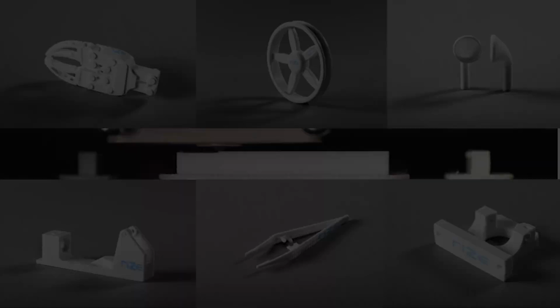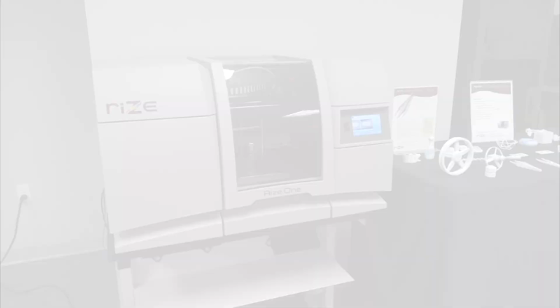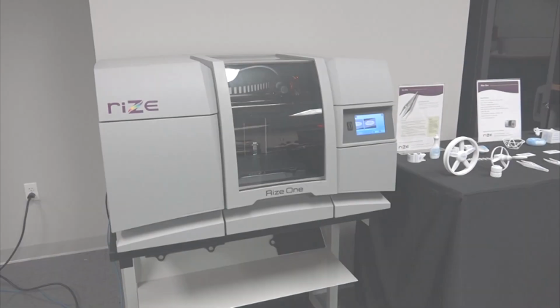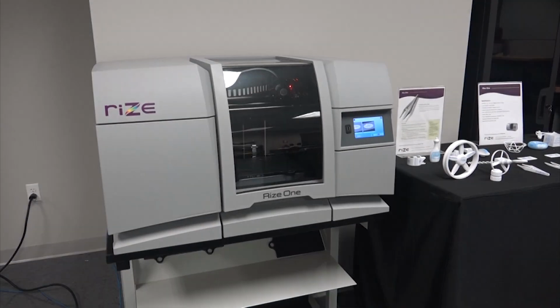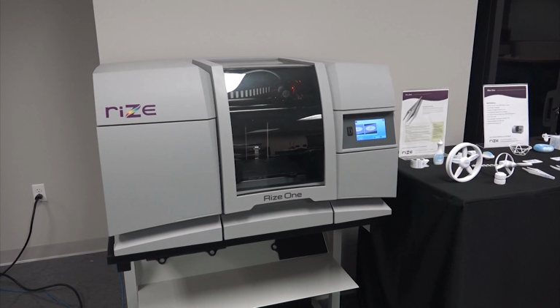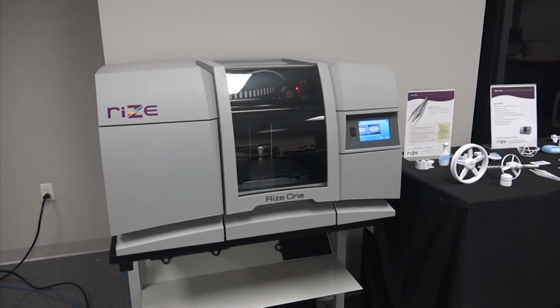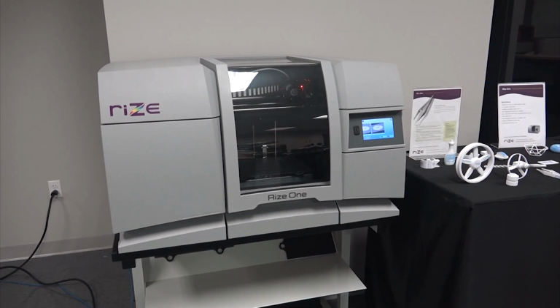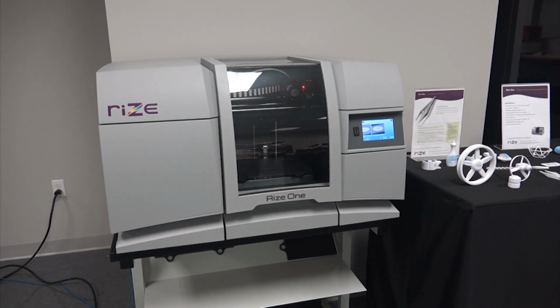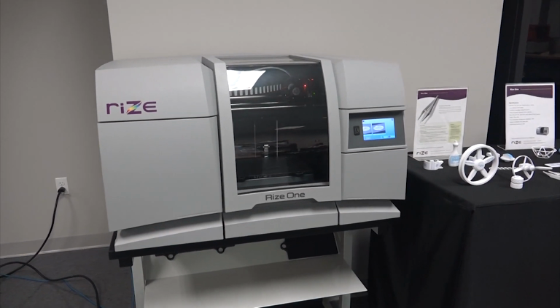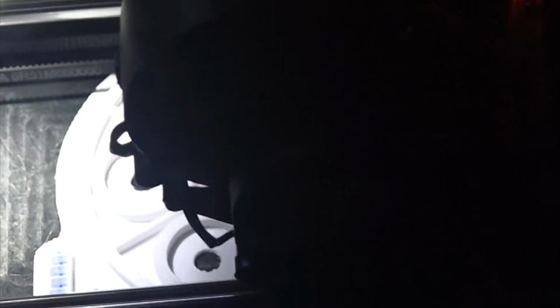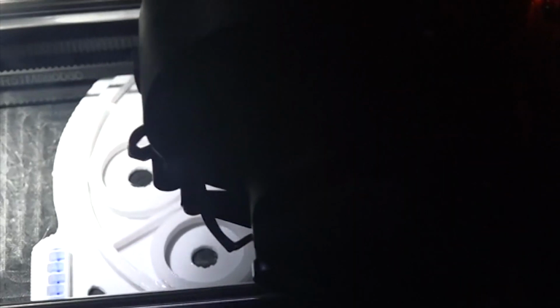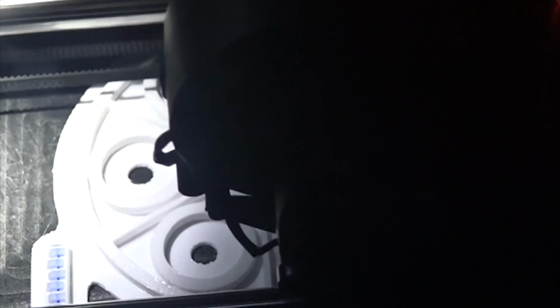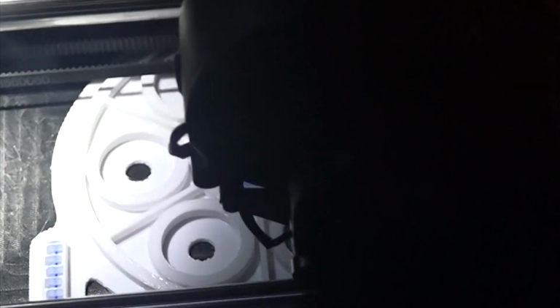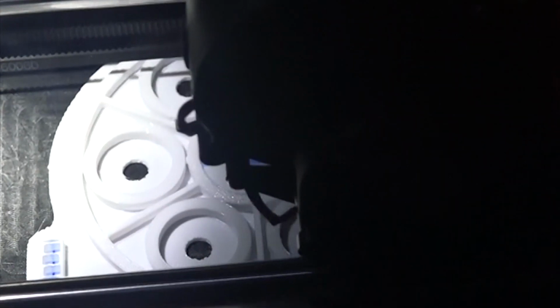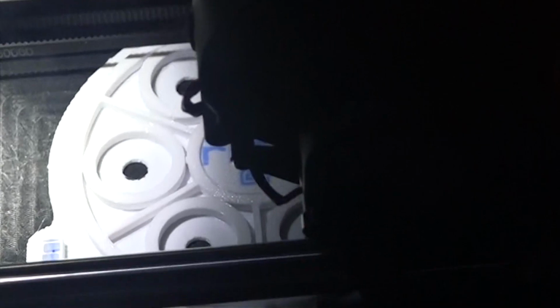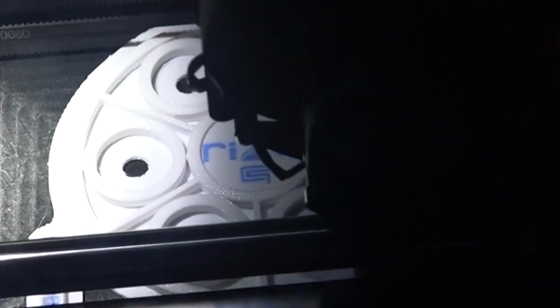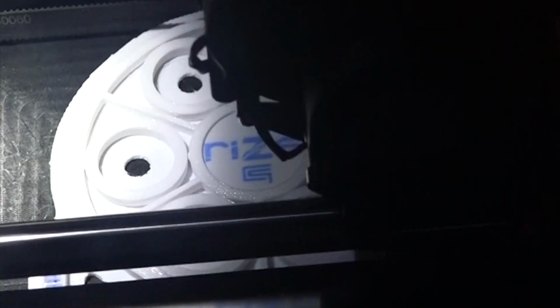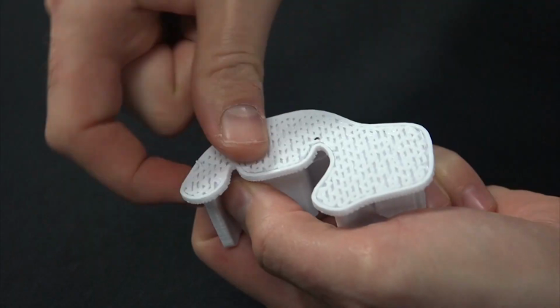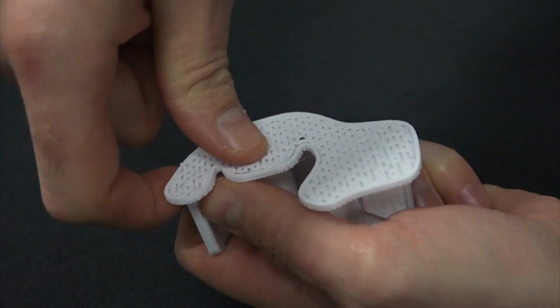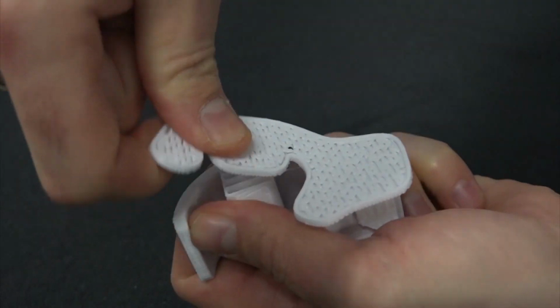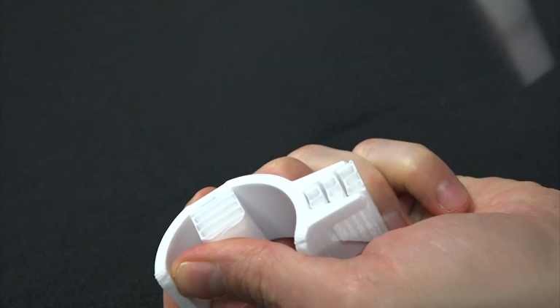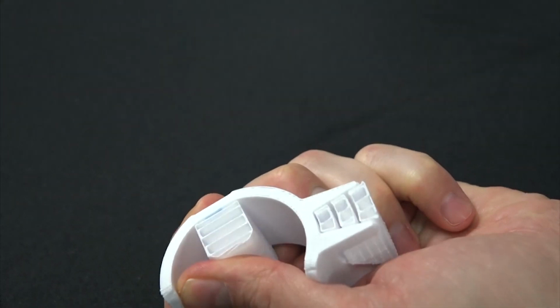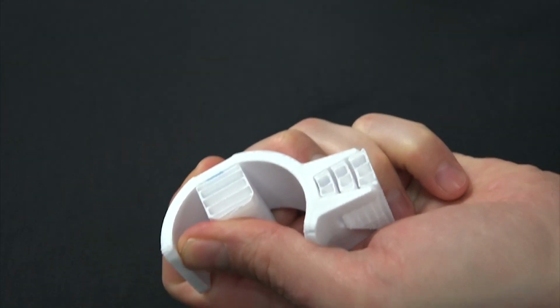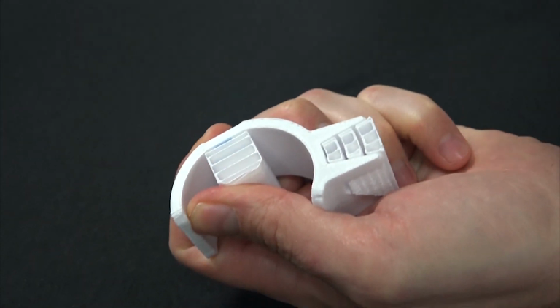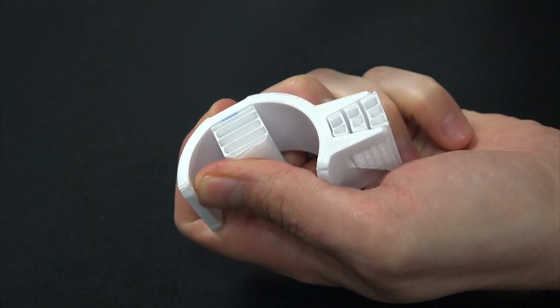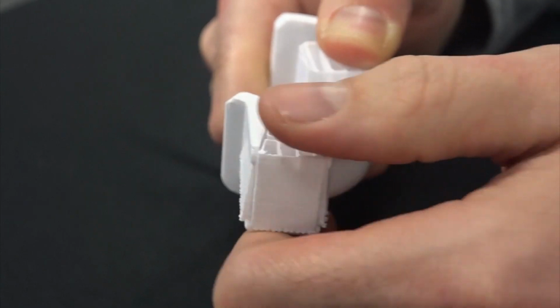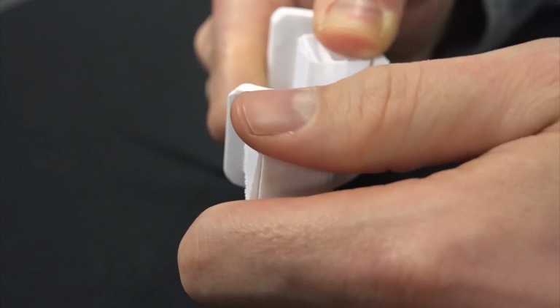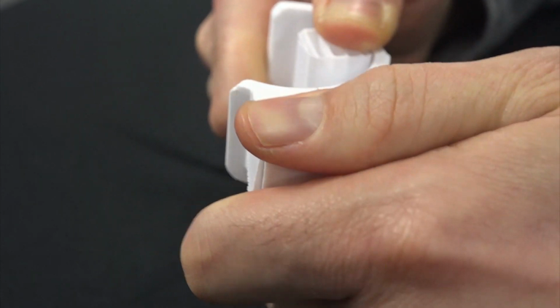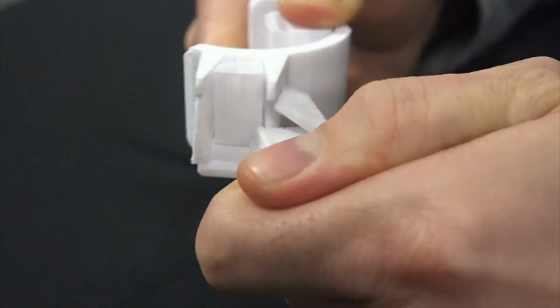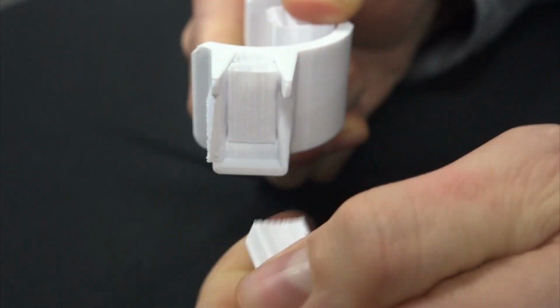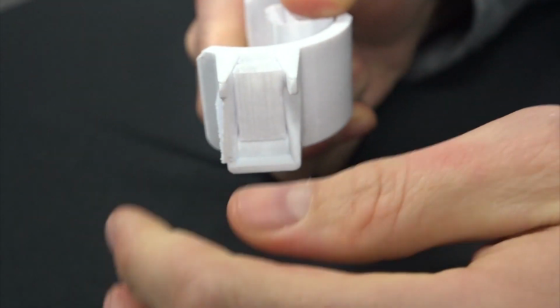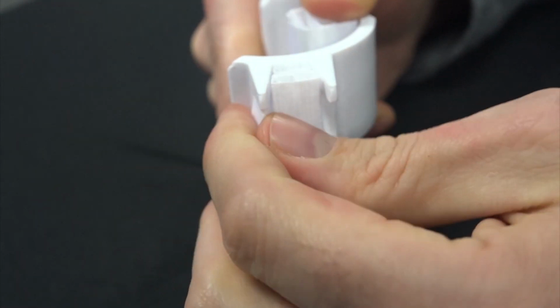The RISE-1 is a machine capable of producing engineering grade parts and it eliminates many of the headaches associated with post-processing.